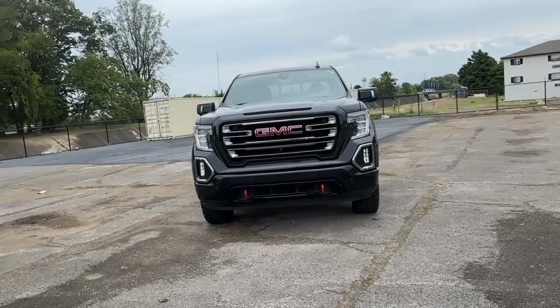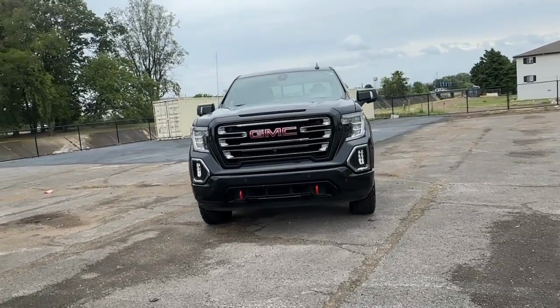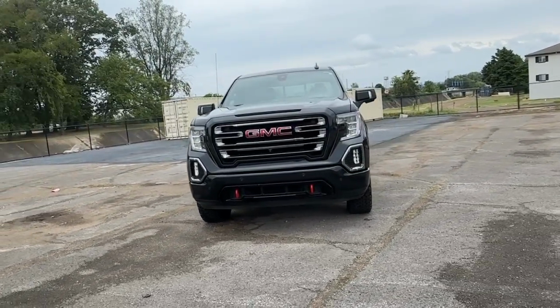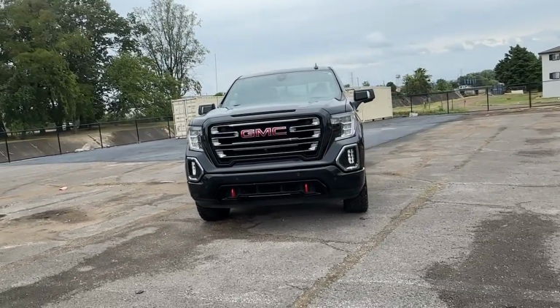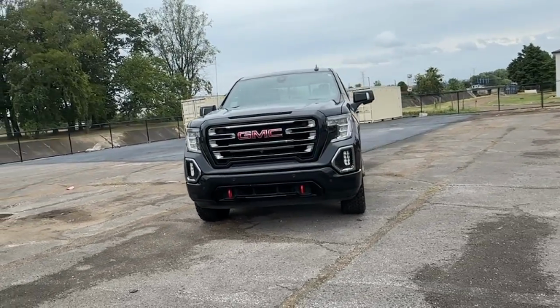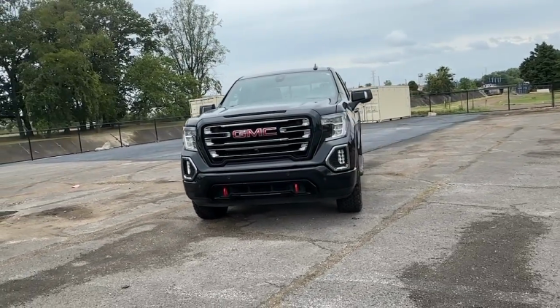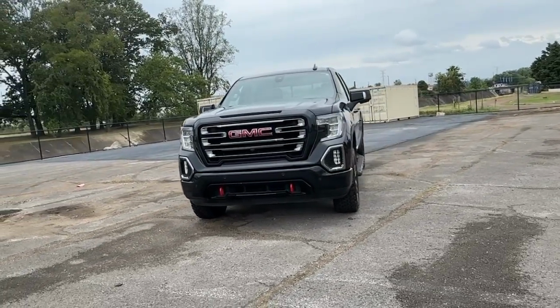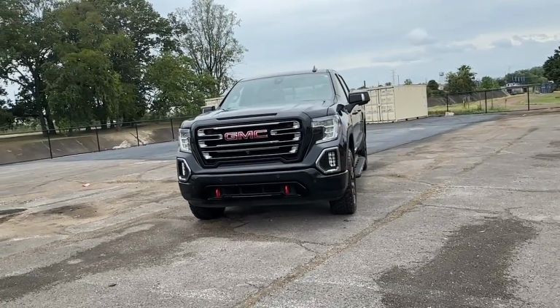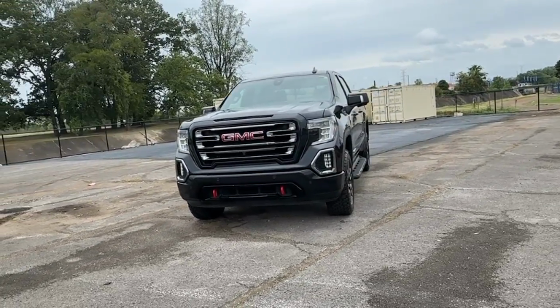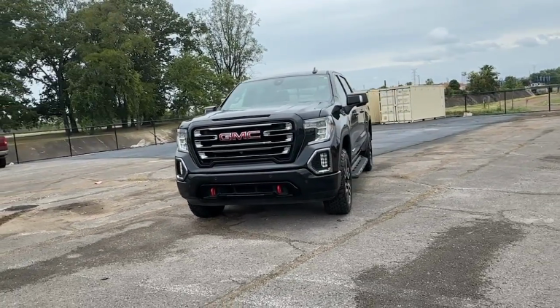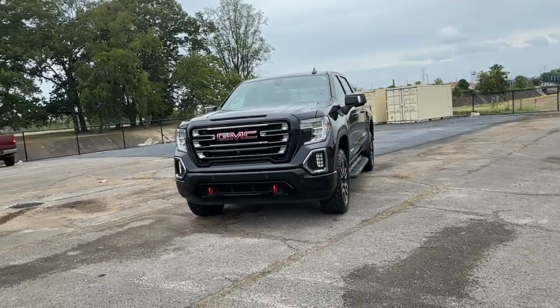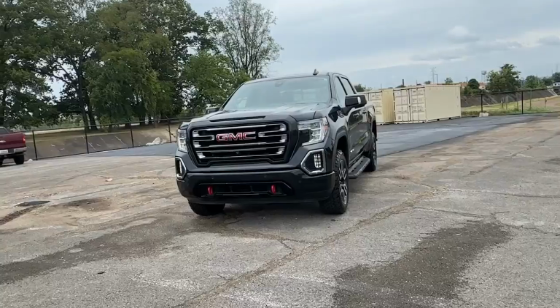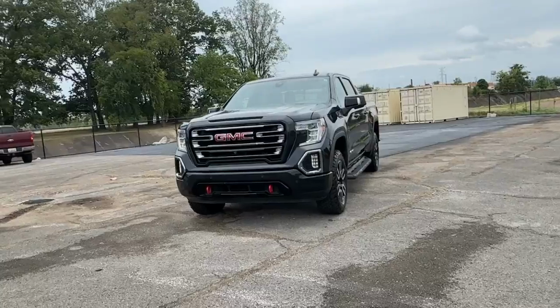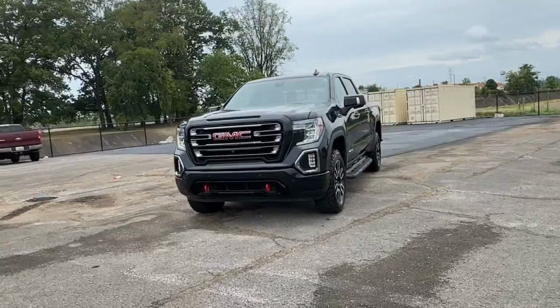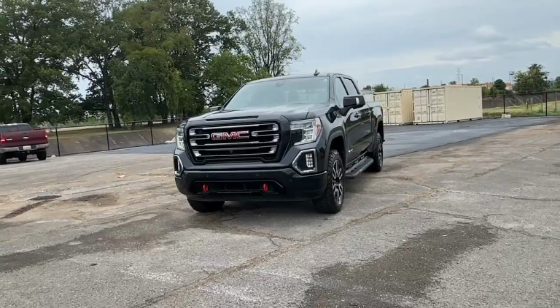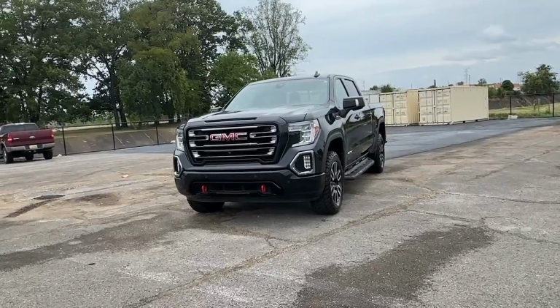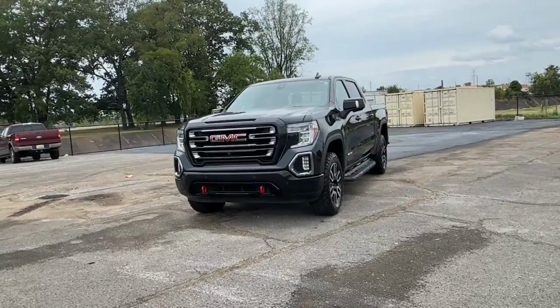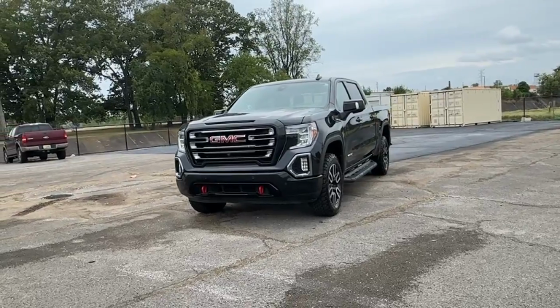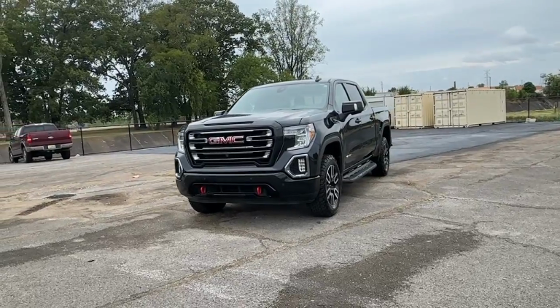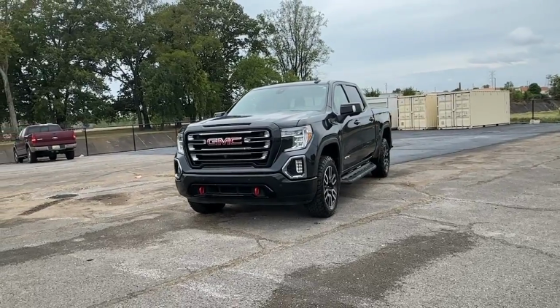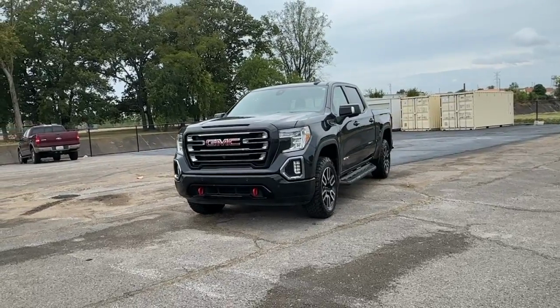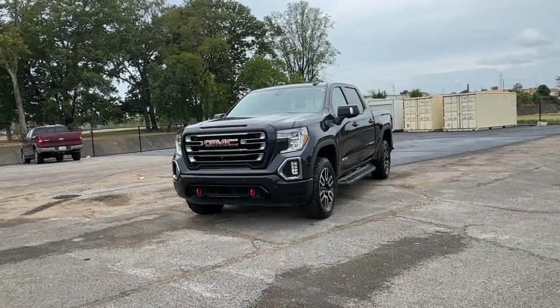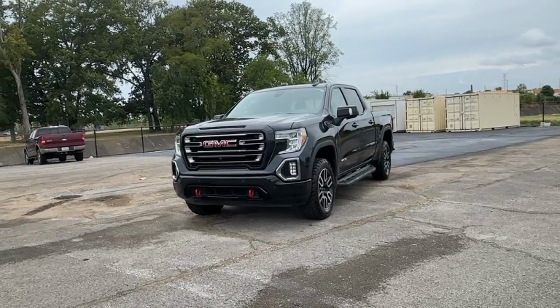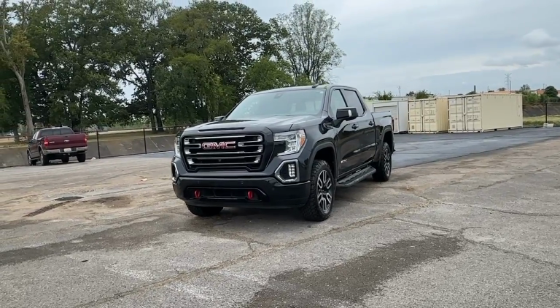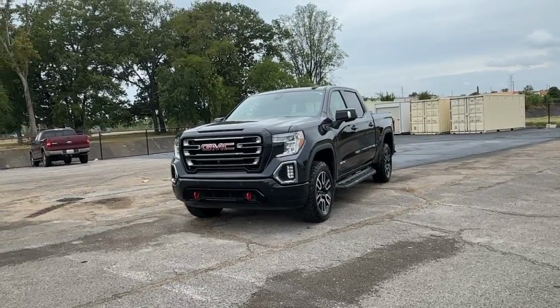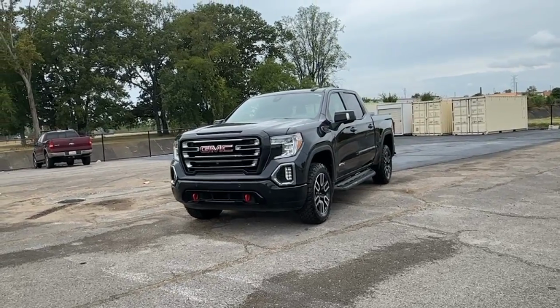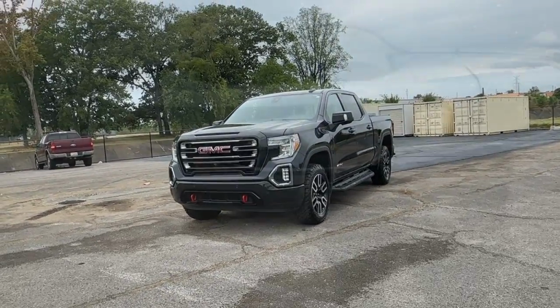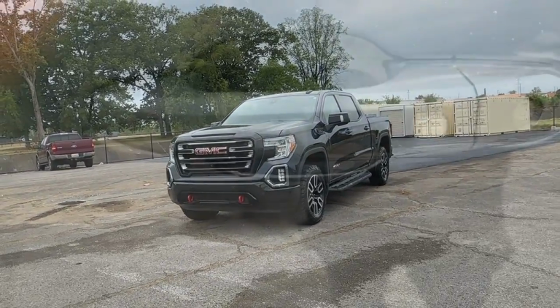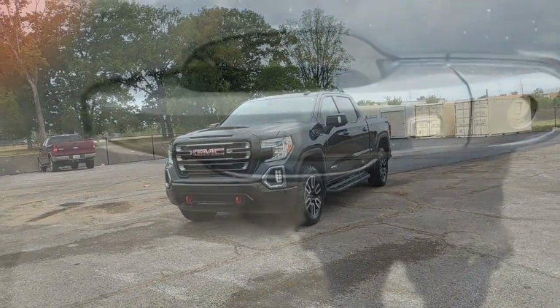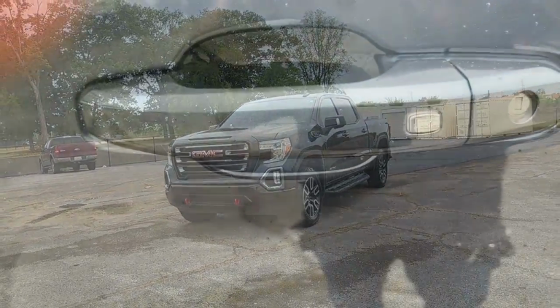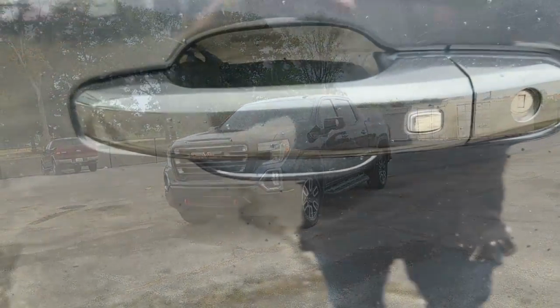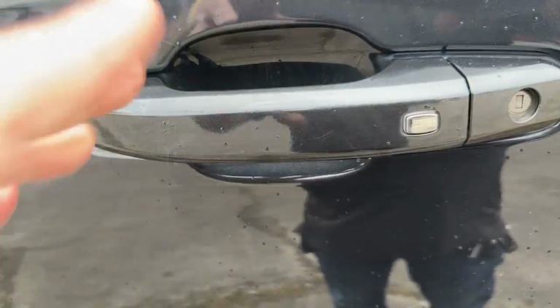Wireless charging station, lane departure warning, navigation system, and turbocharged engine.